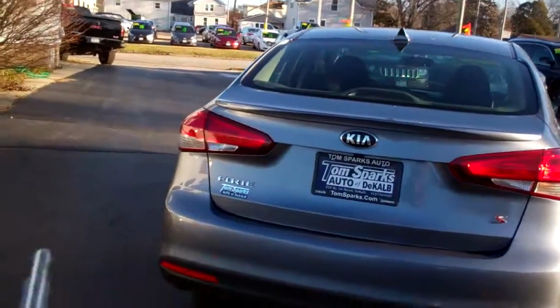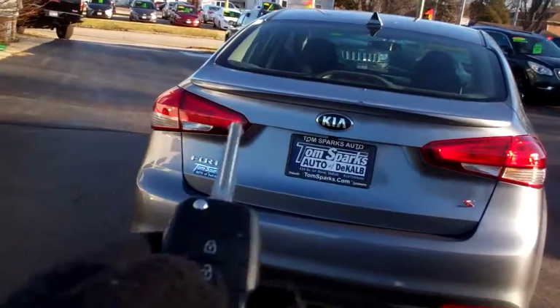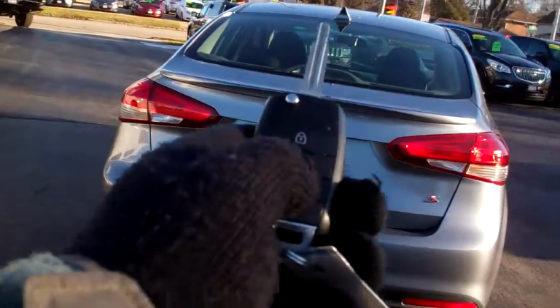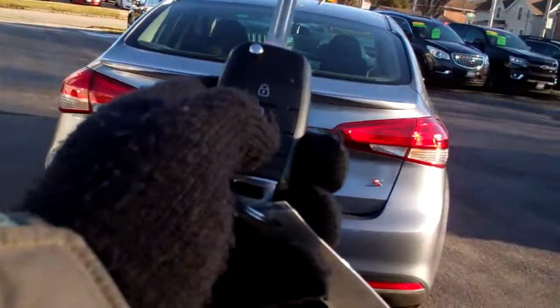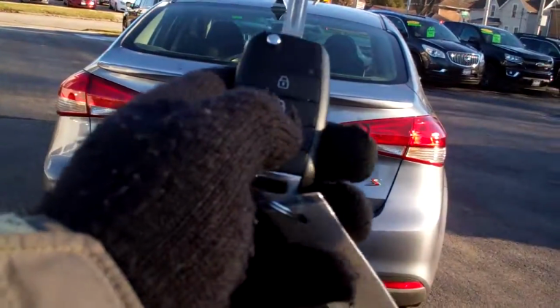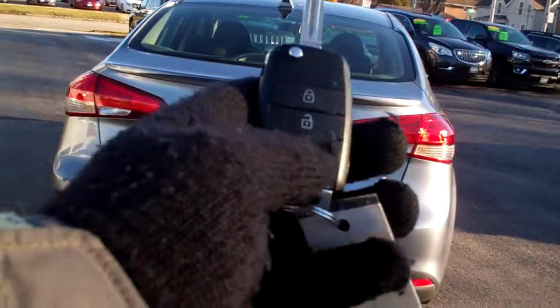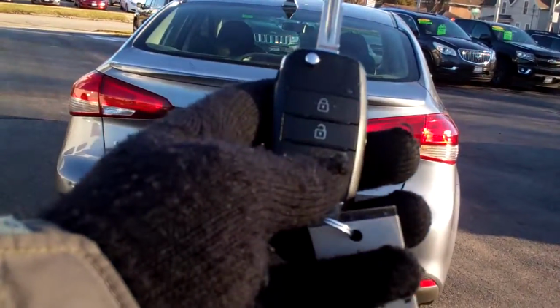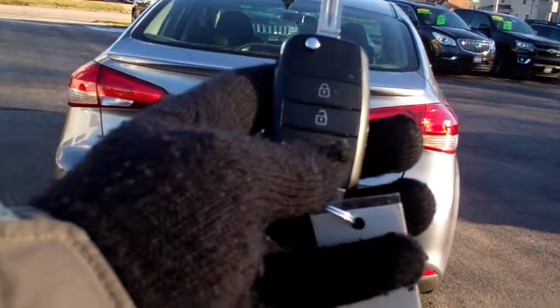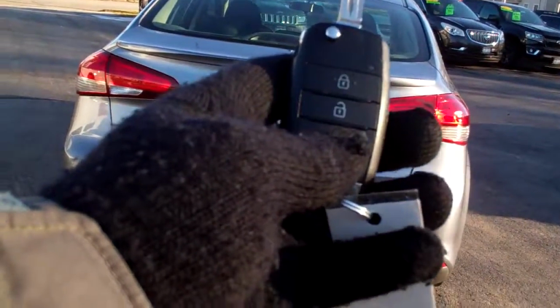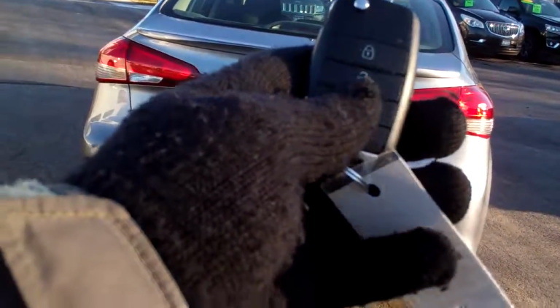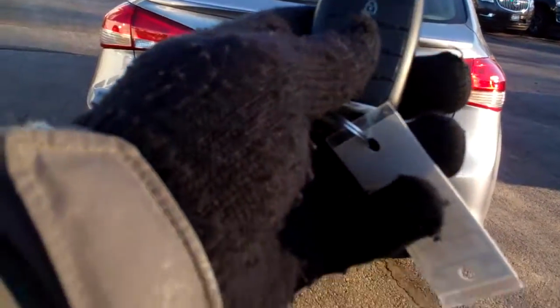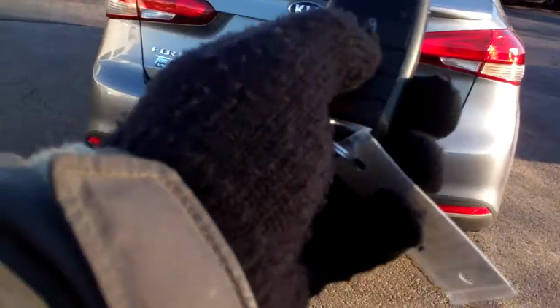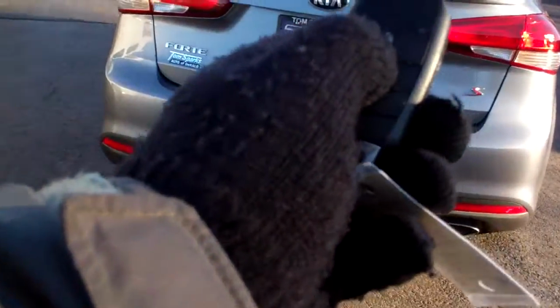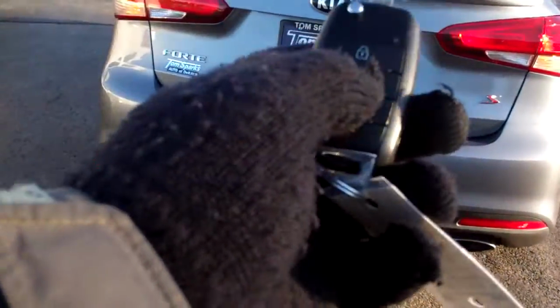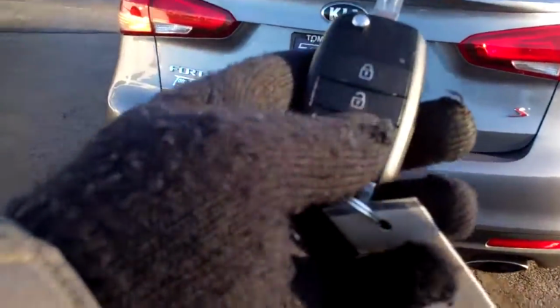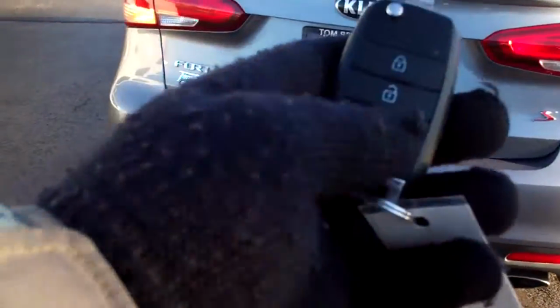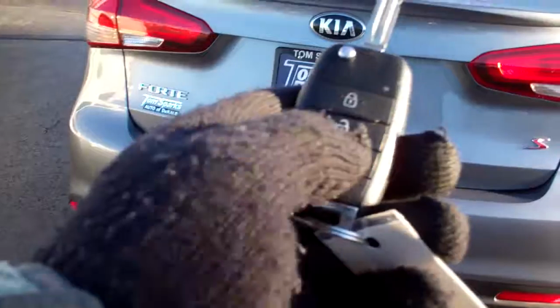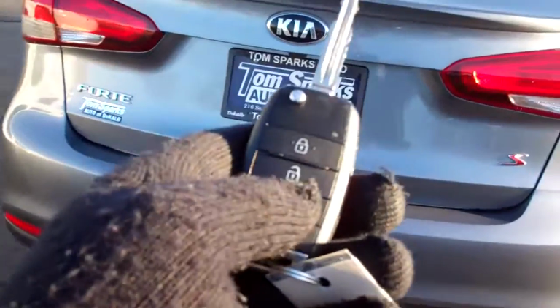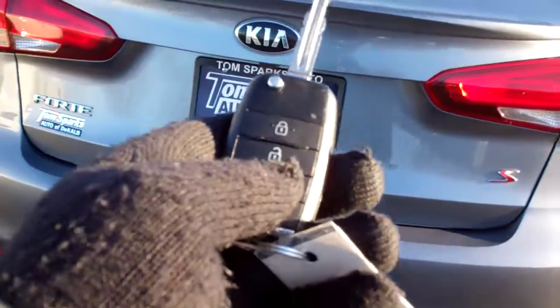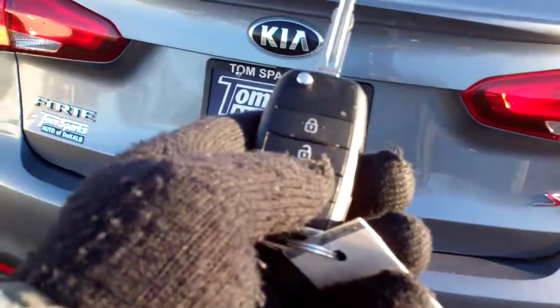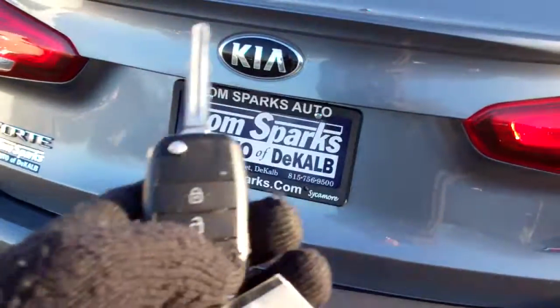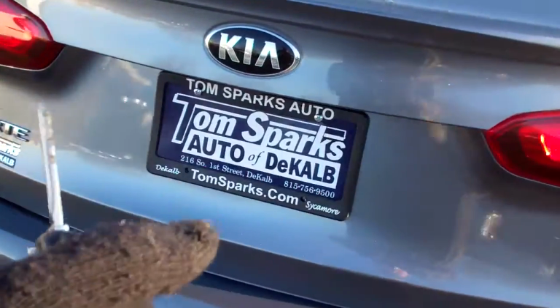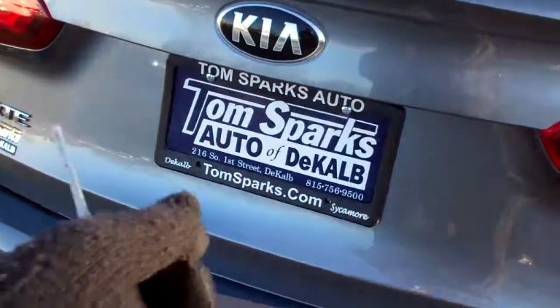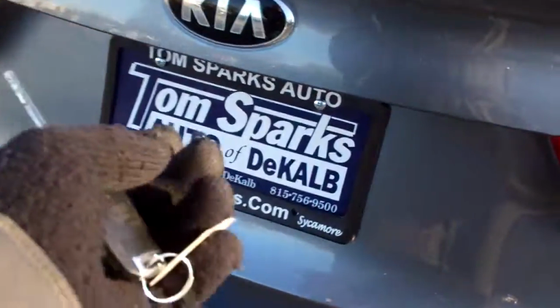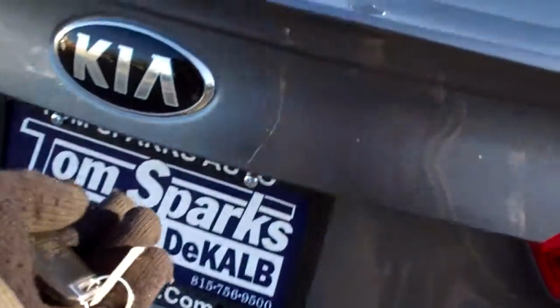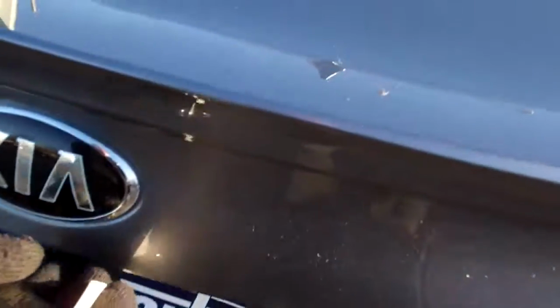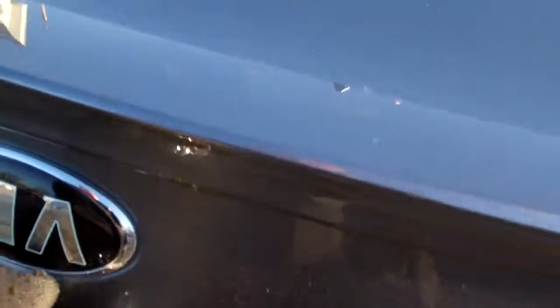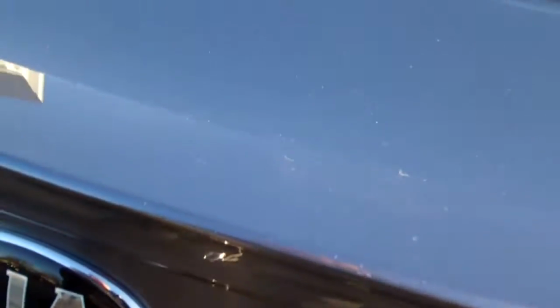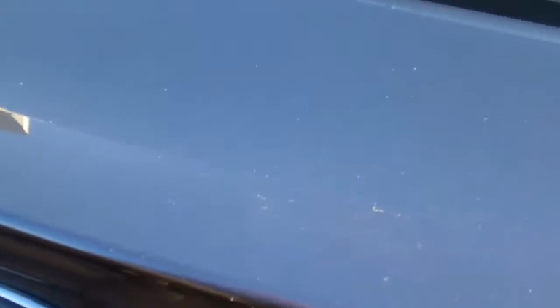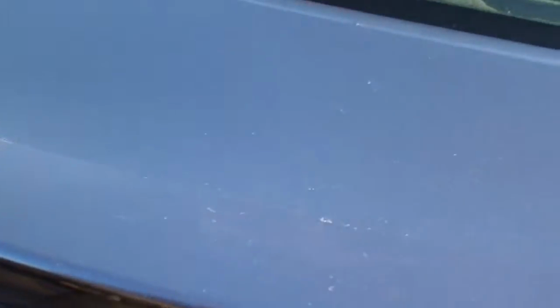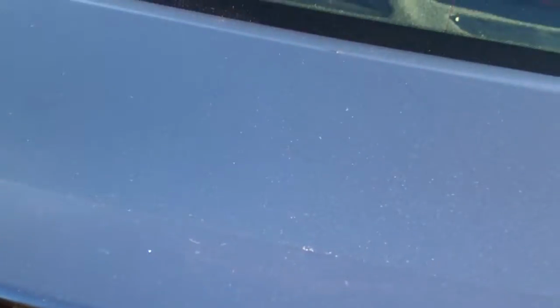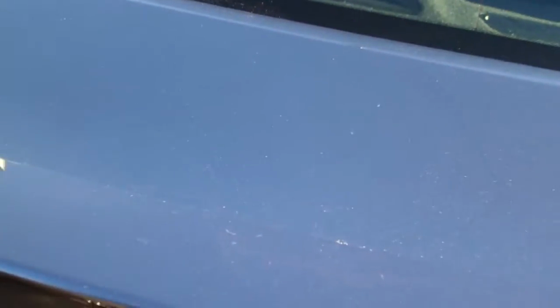We got keyless entry into the car, keyless entry in the trunk, locks that trunk.